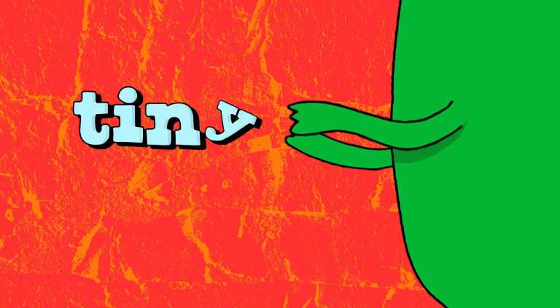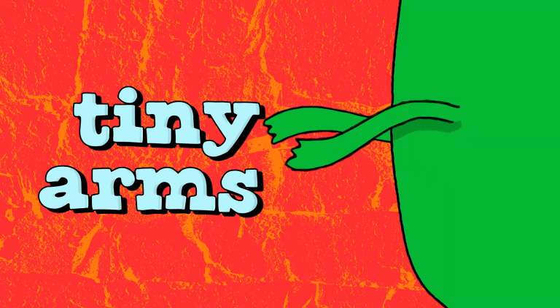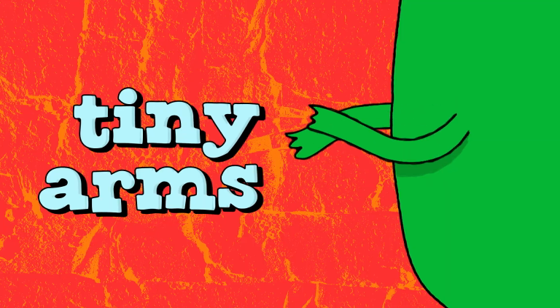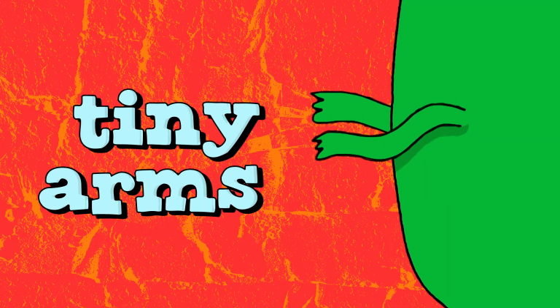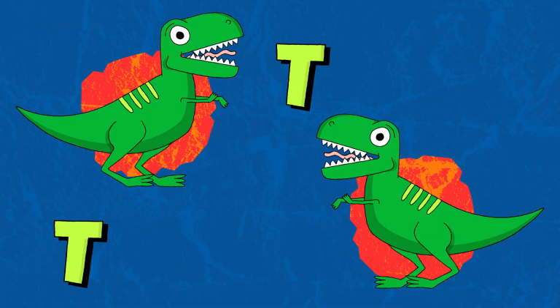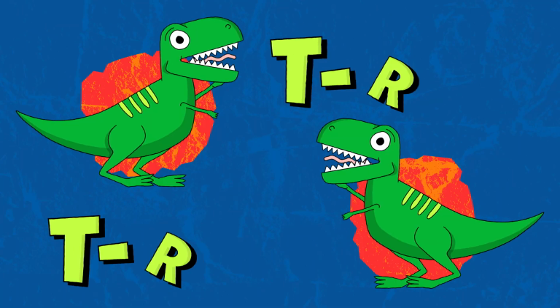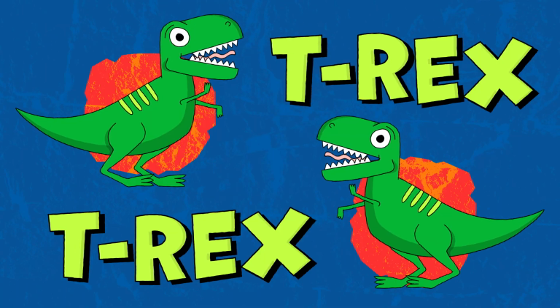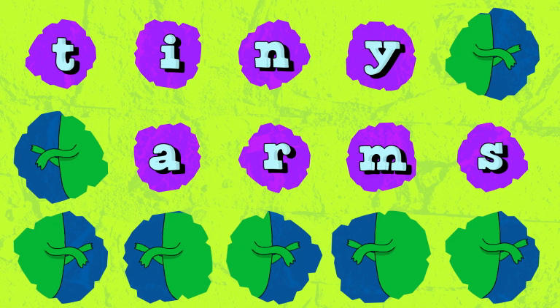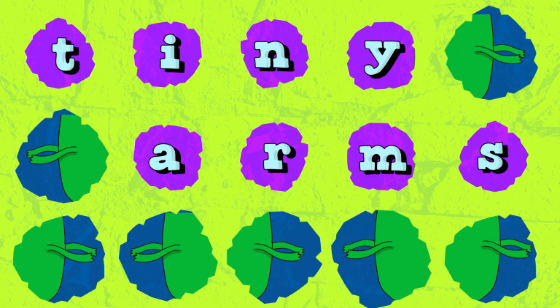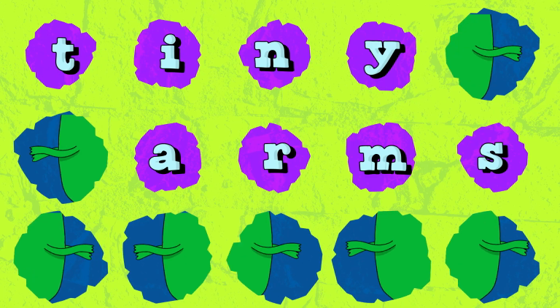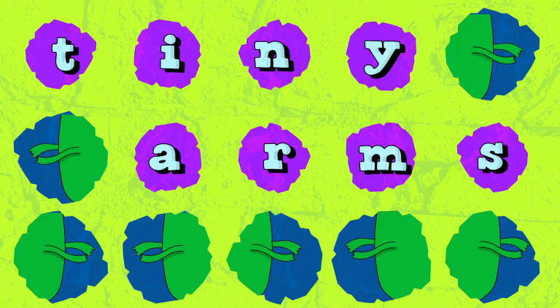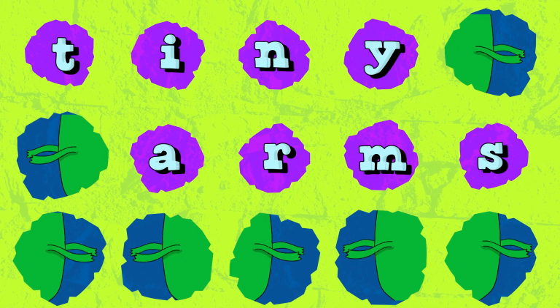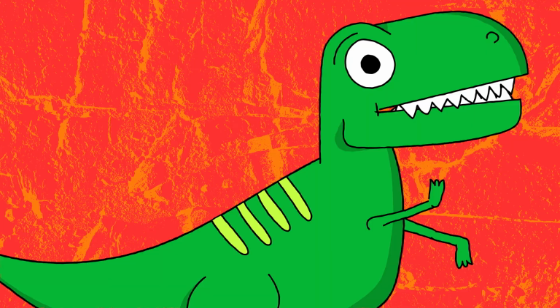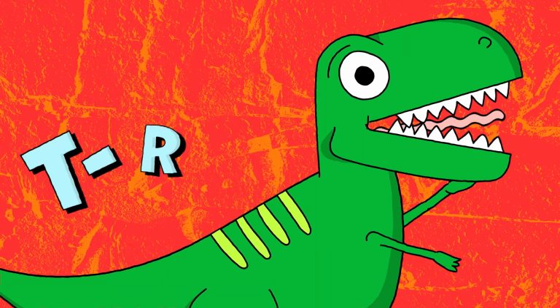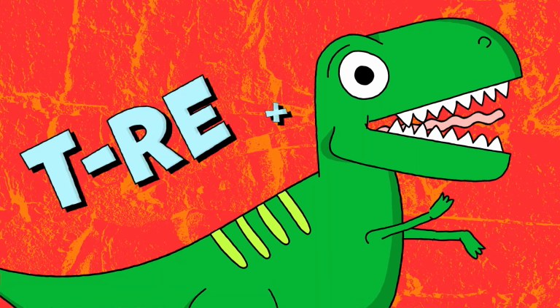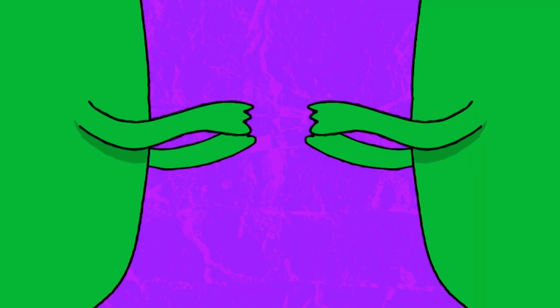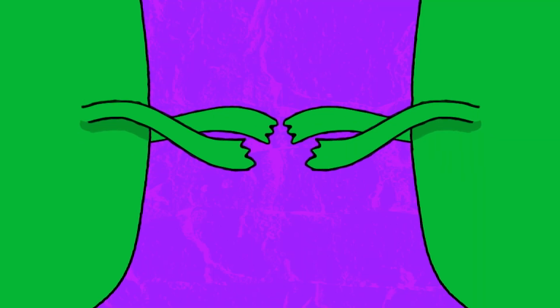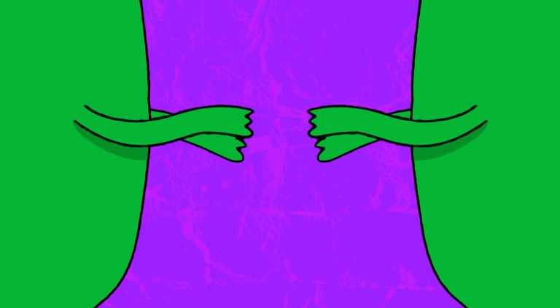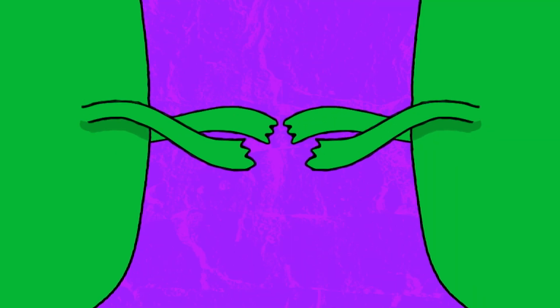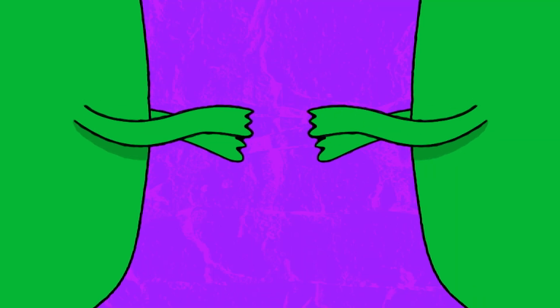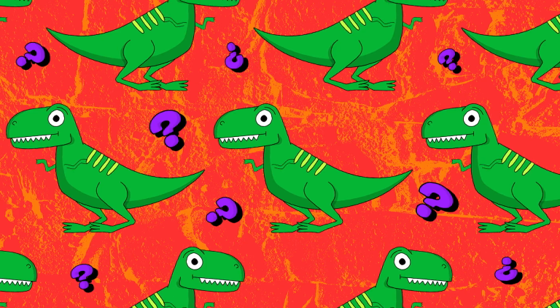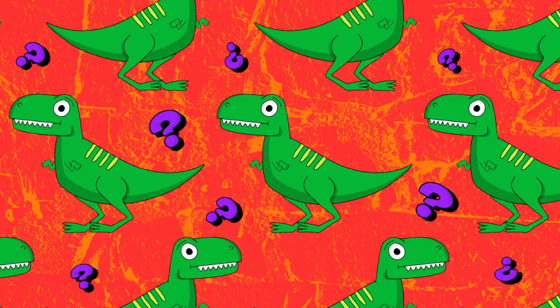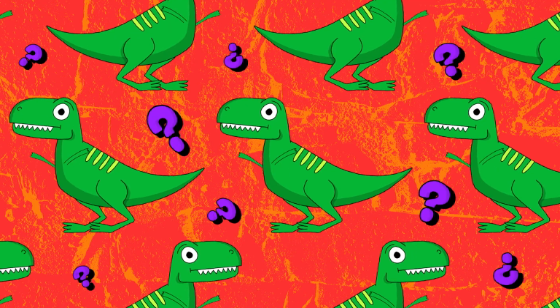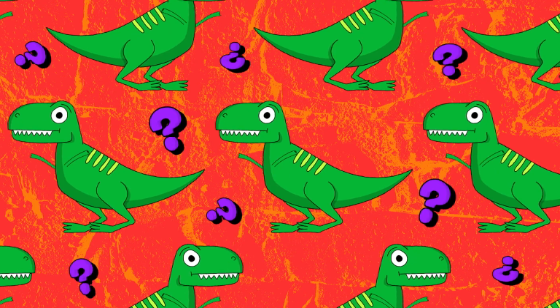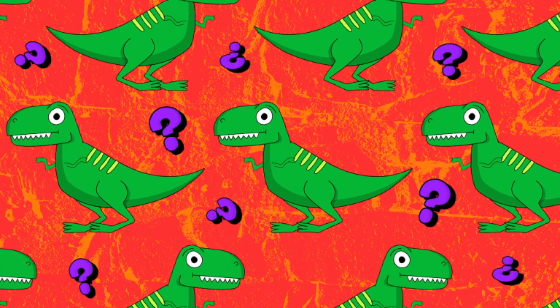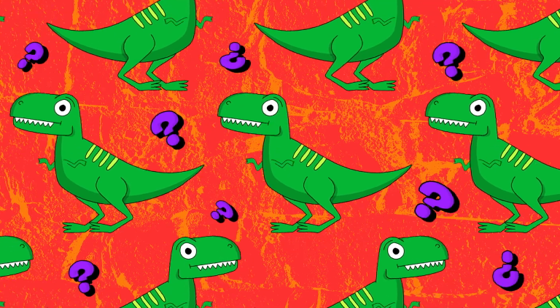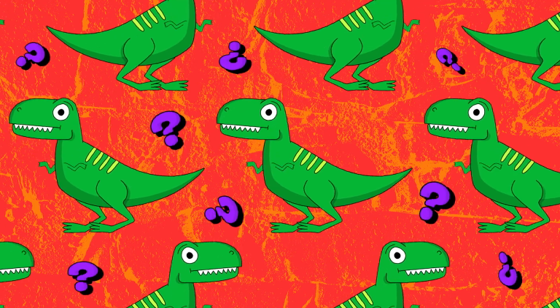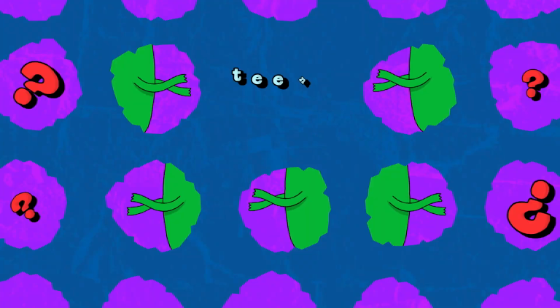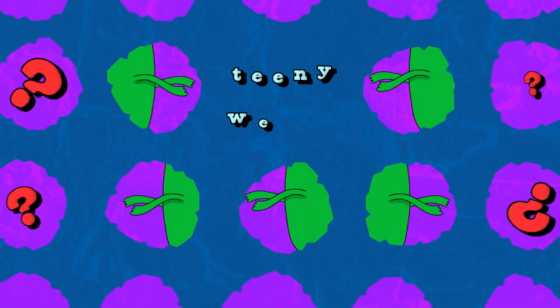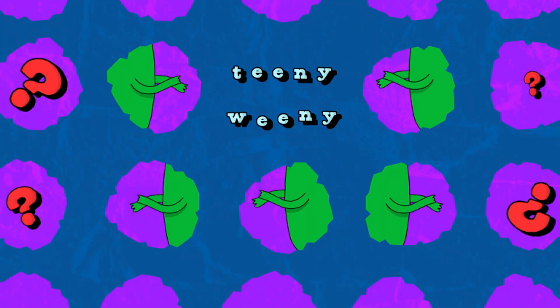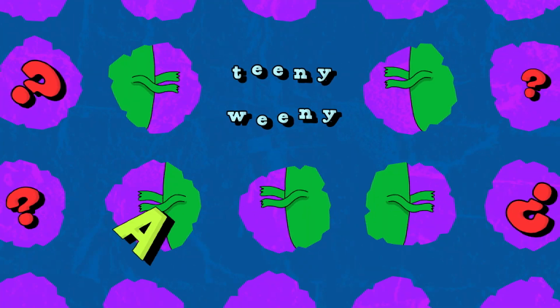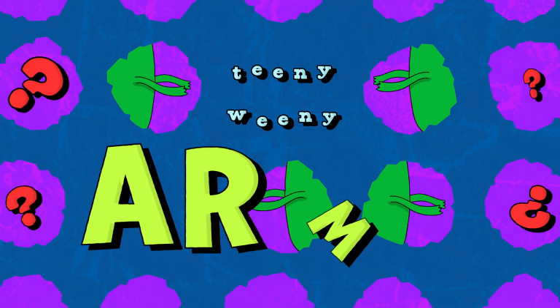Tiny arms! T-Rex, tiny arms! T-Rex, tiny arms! What's up? What's up with those teeny-weeny arms?